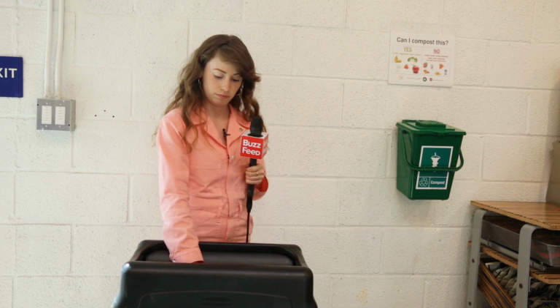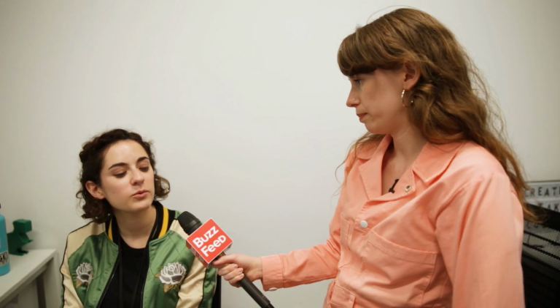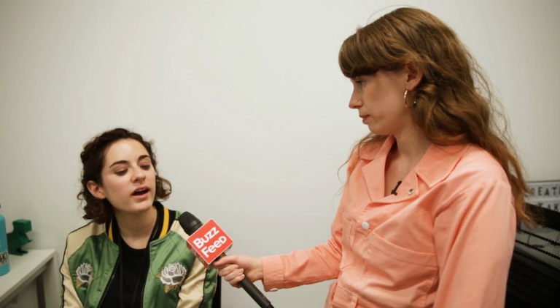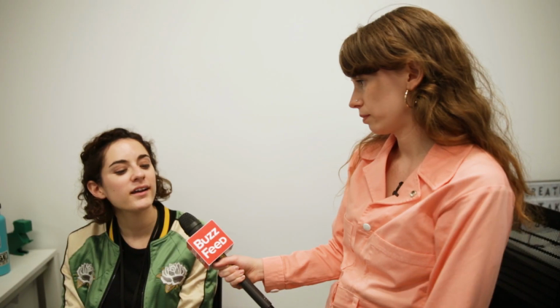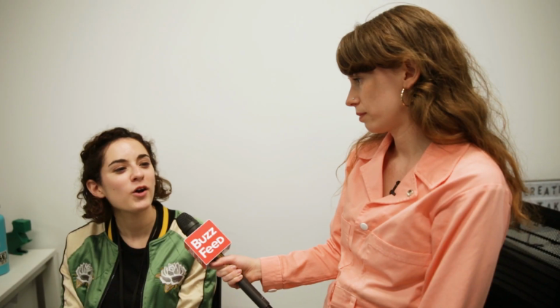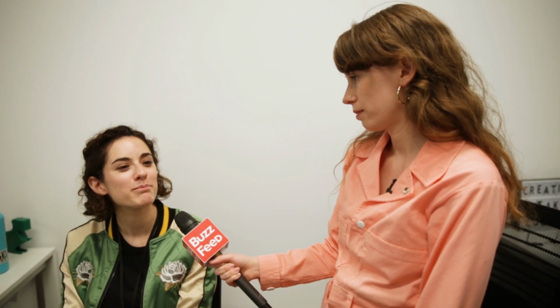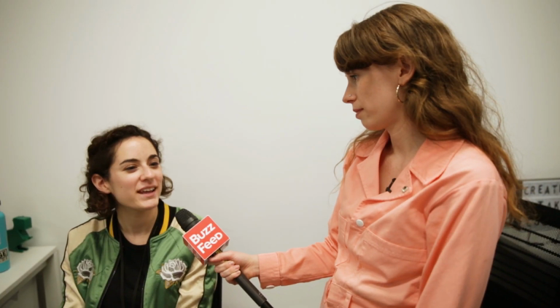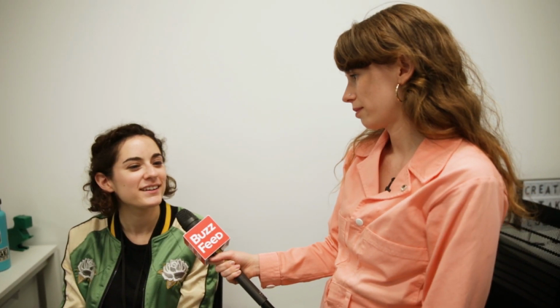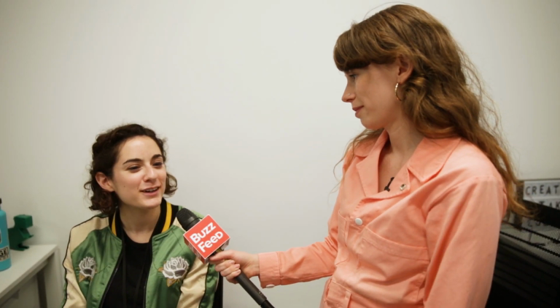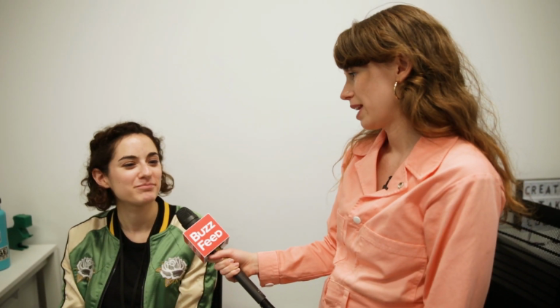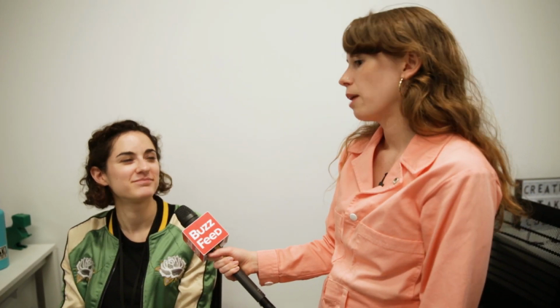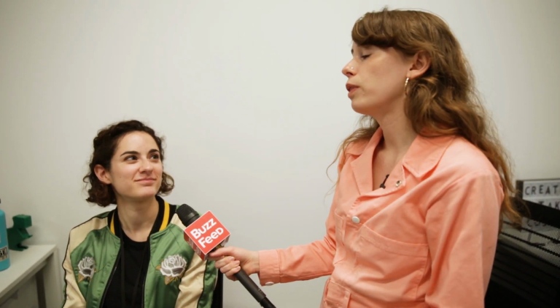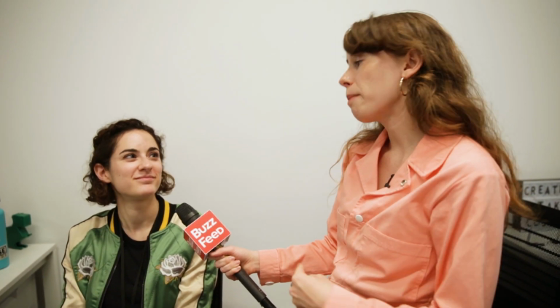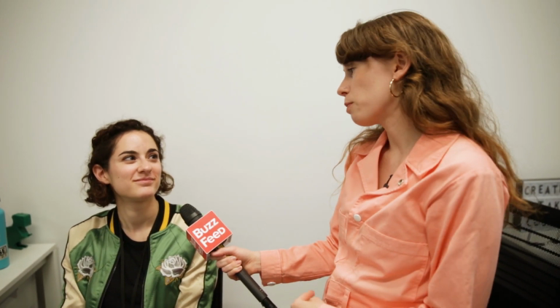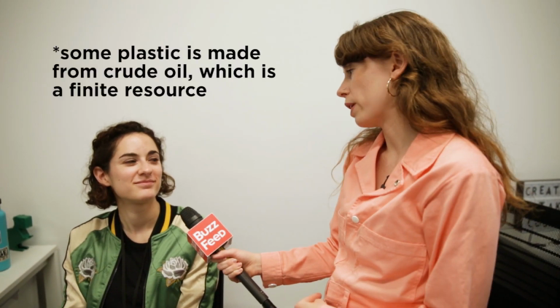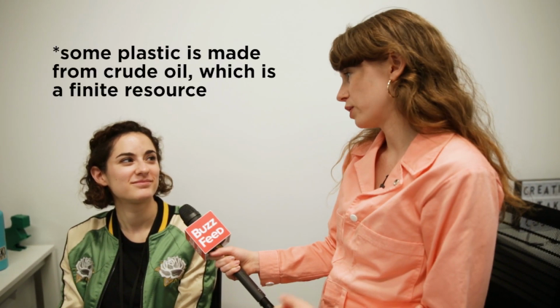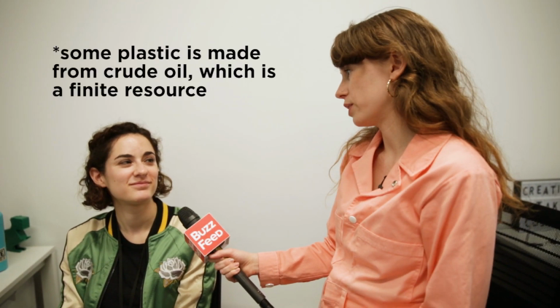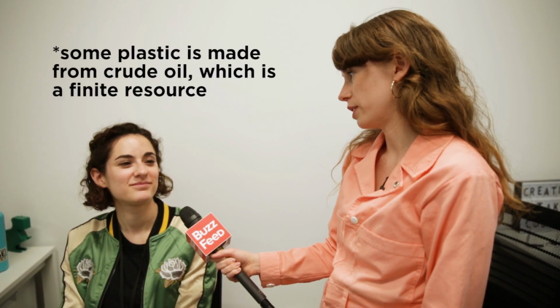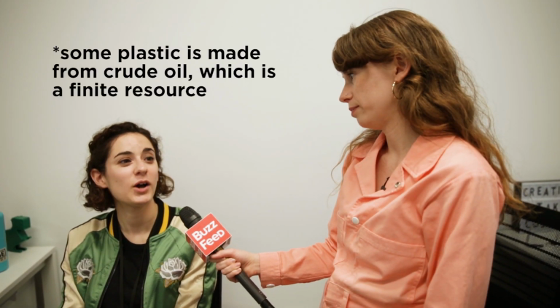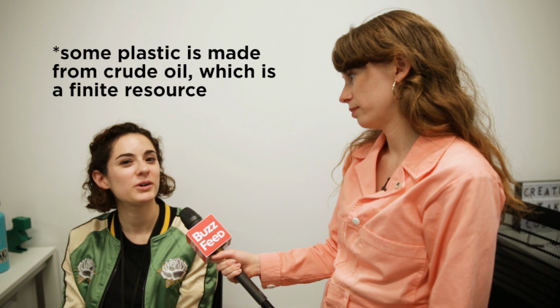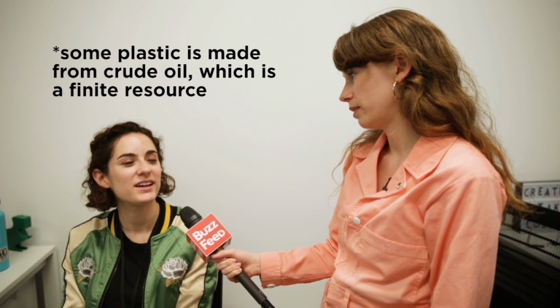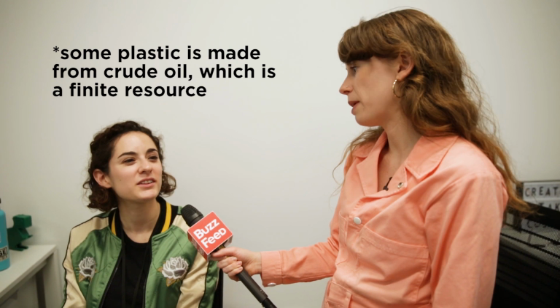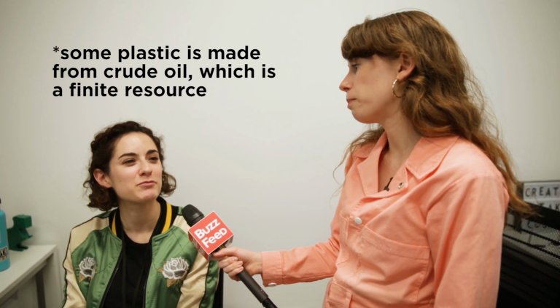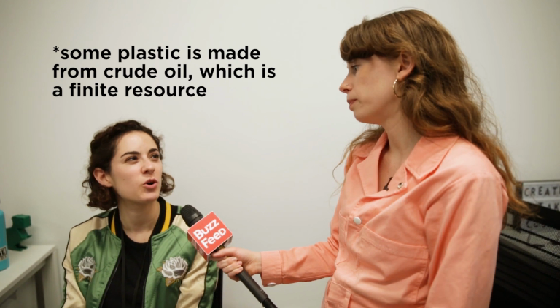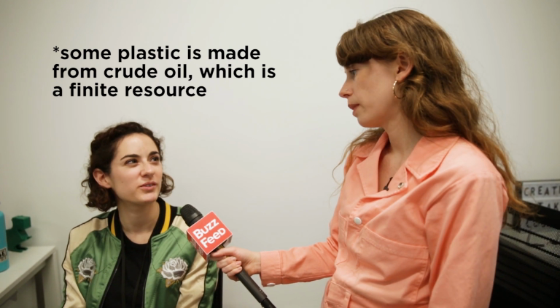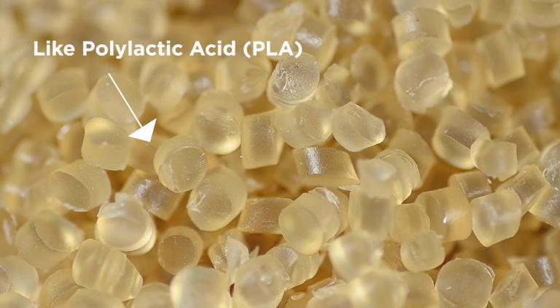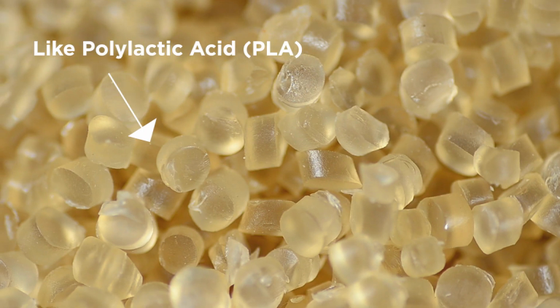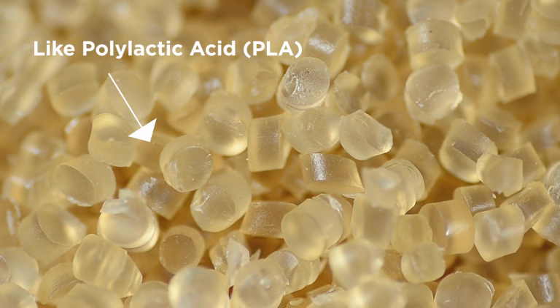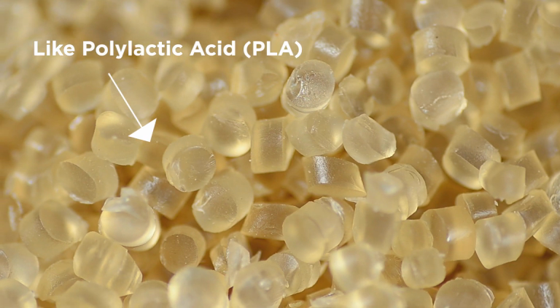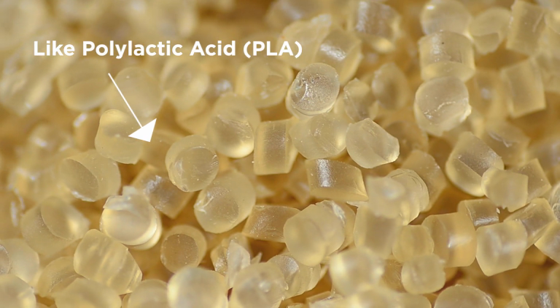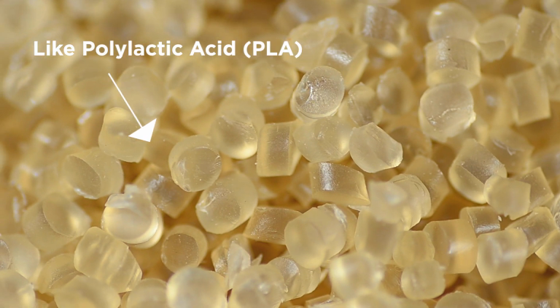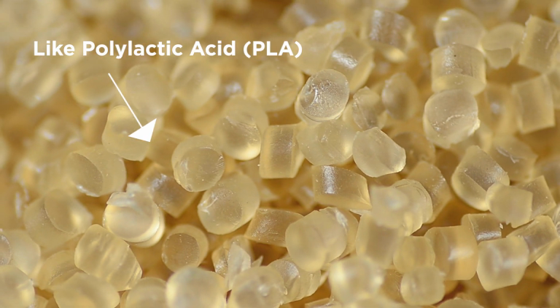Then why are we making them? Well, they're not made from oil, so that is good. They're made from like corn, right? Plant materials. Plant material, yeah.